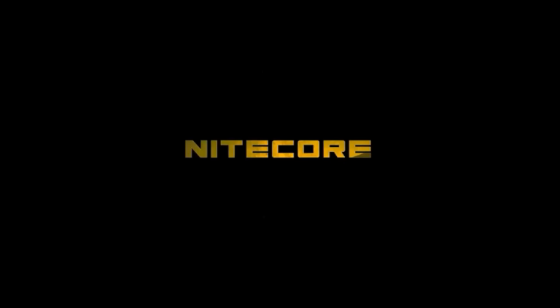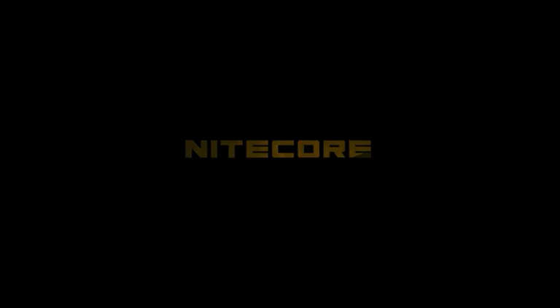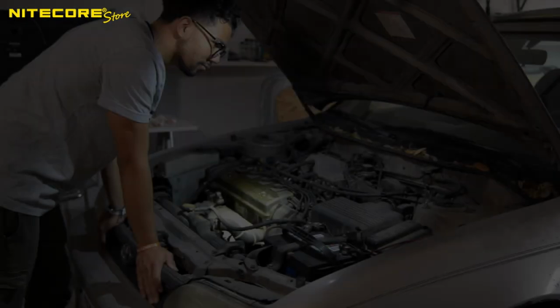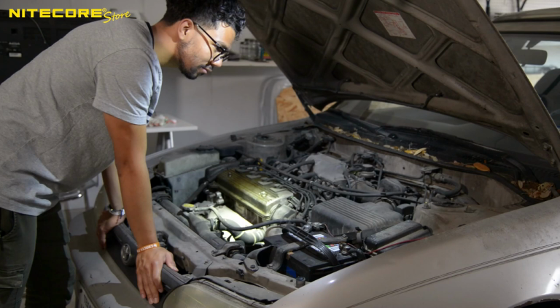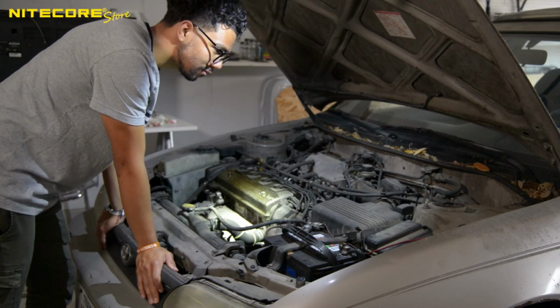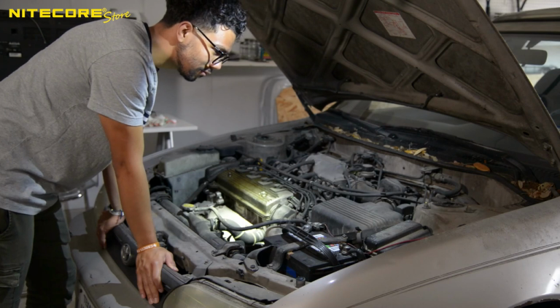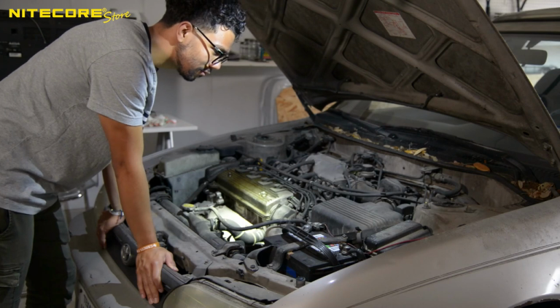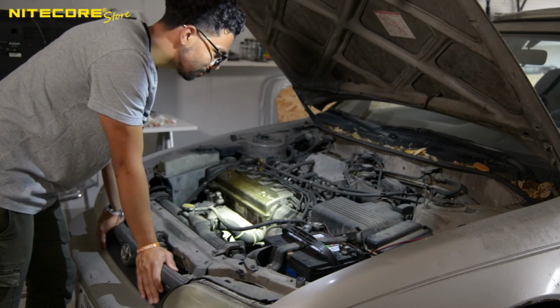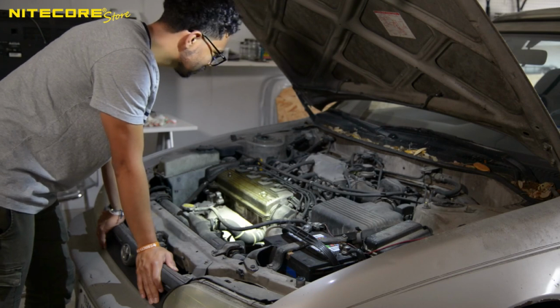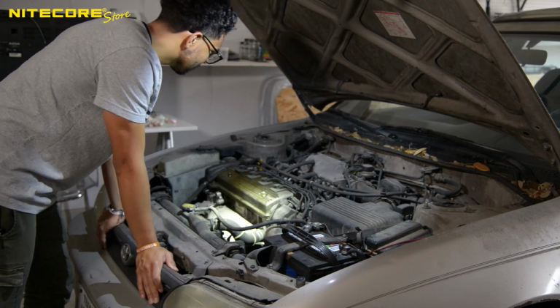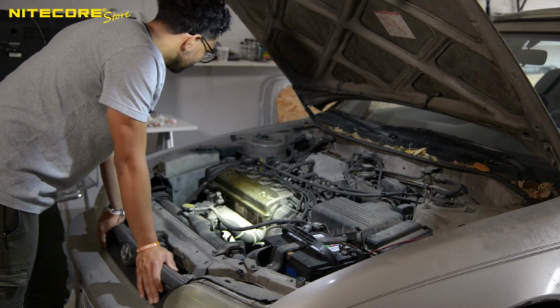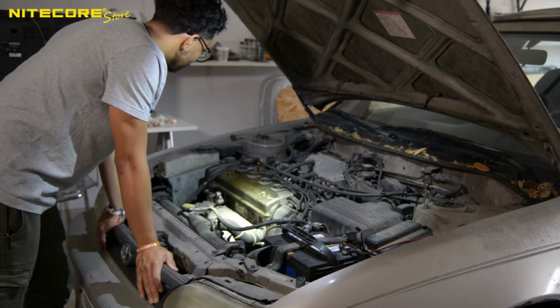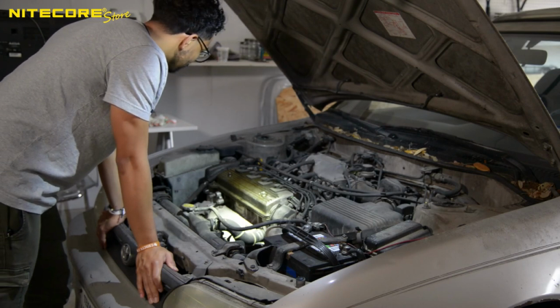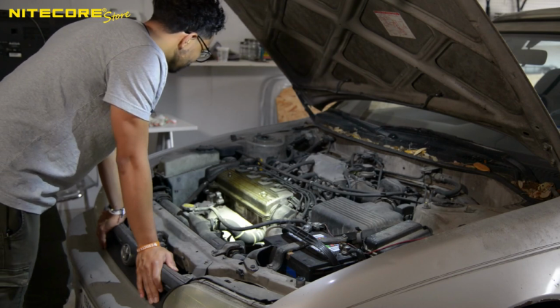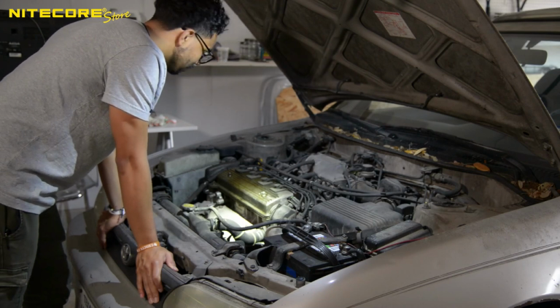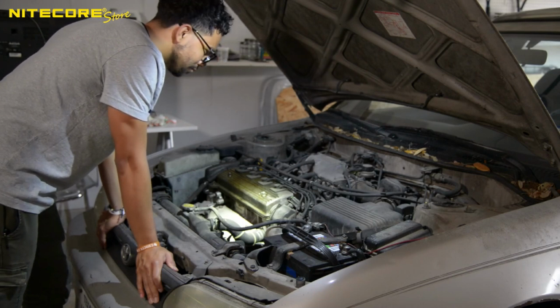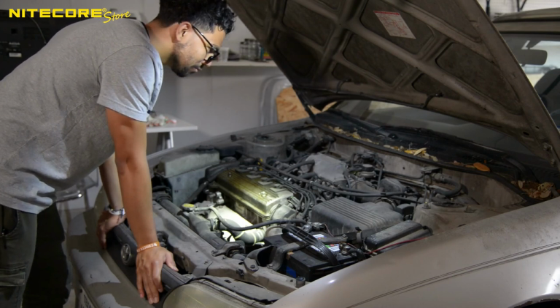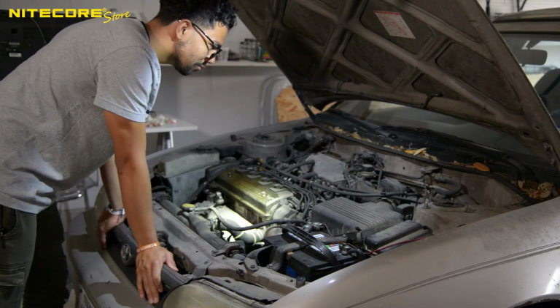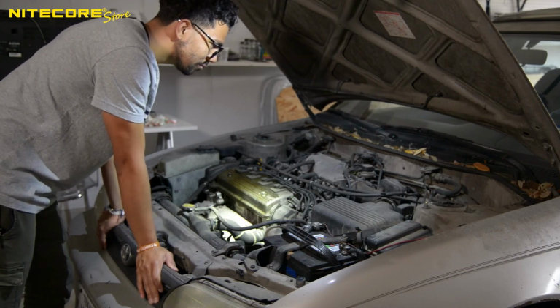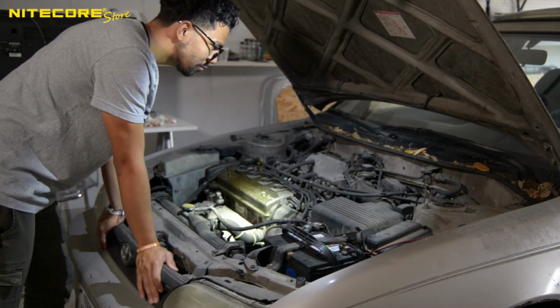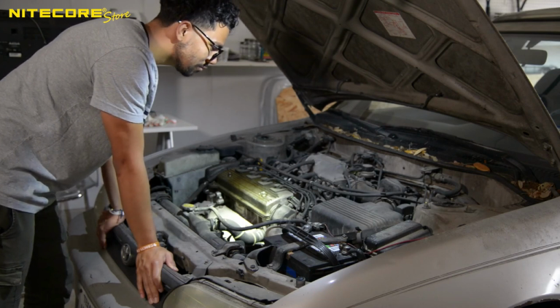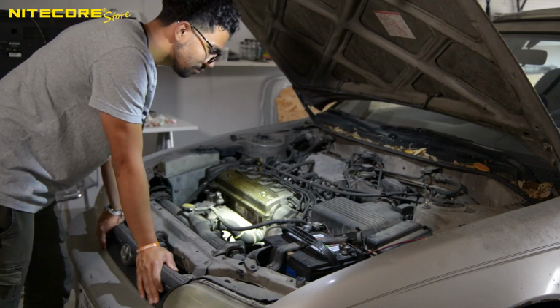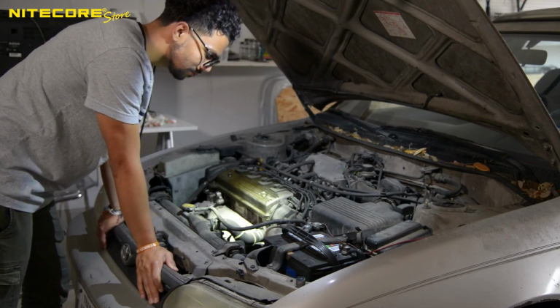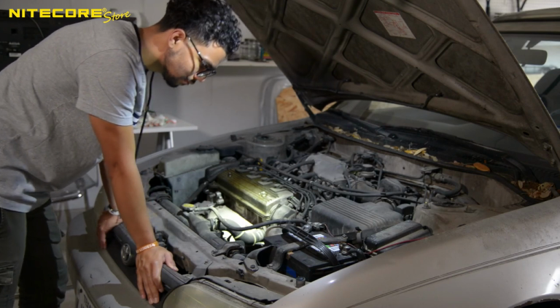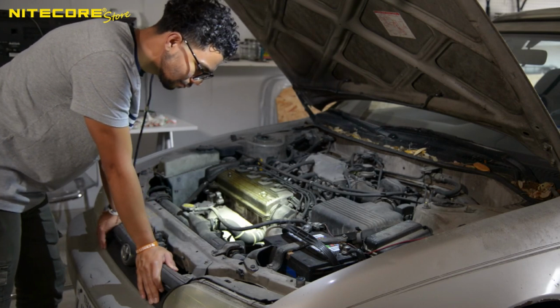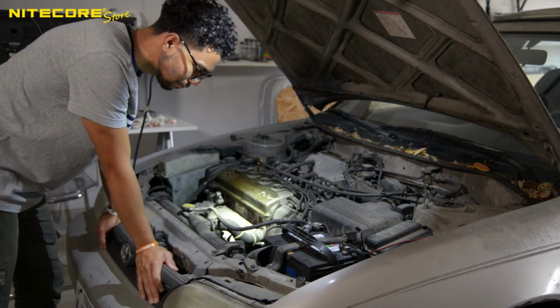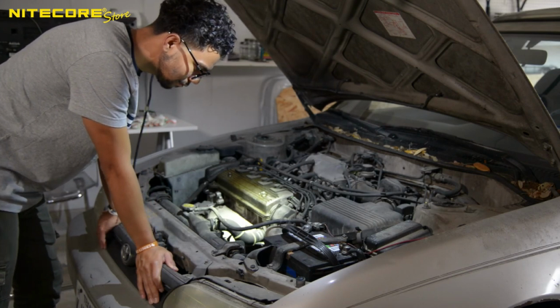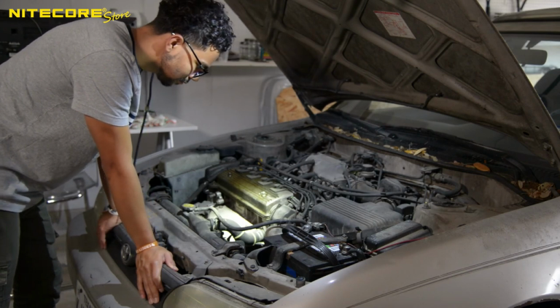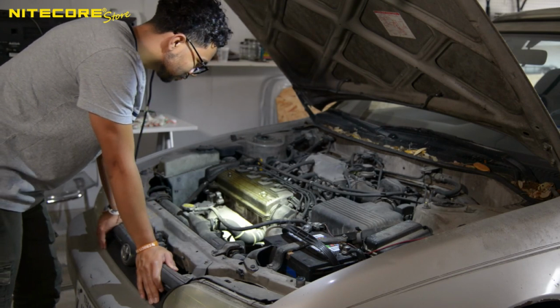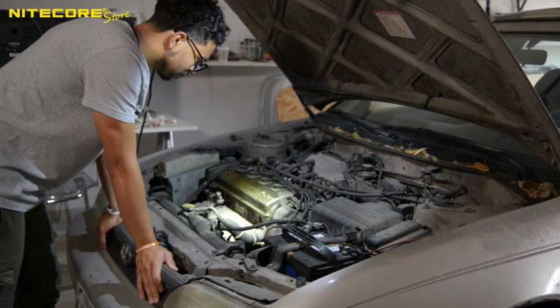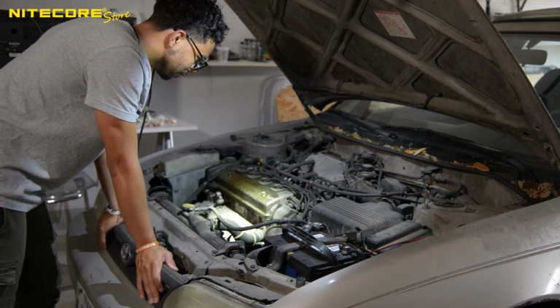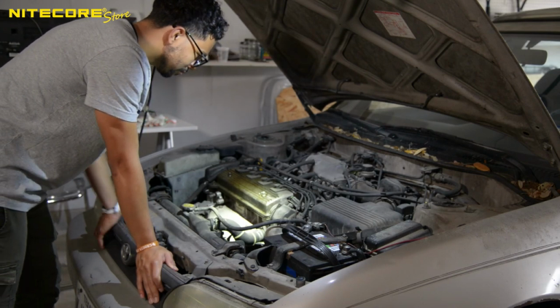Hey look, it's our friendly neighborhood Jordan. What's wrong, Jordan? Are you working on your car?